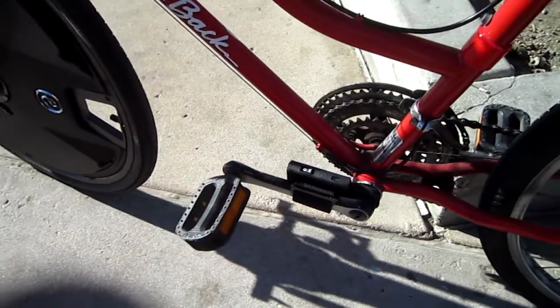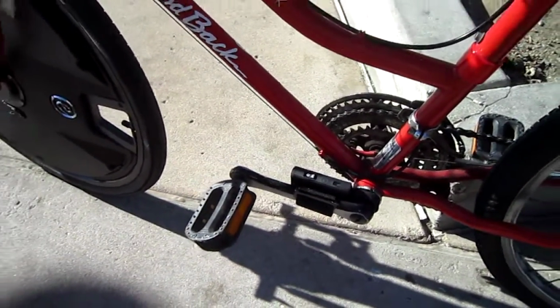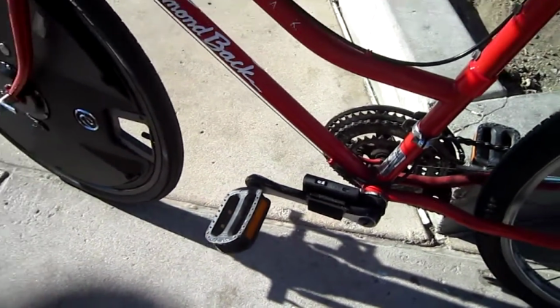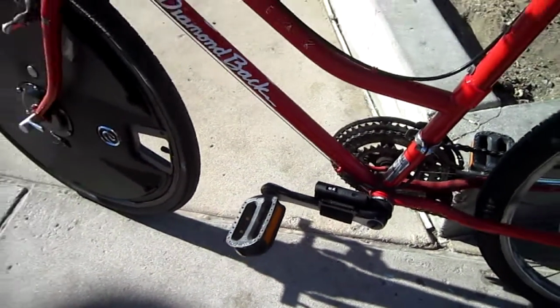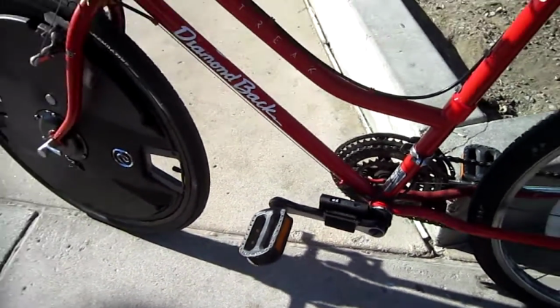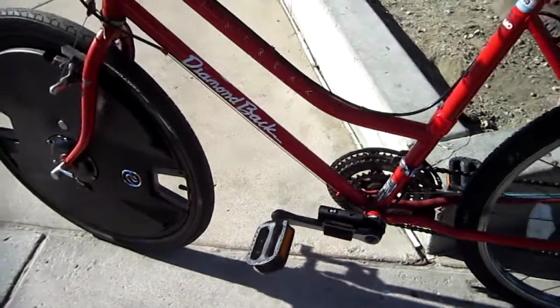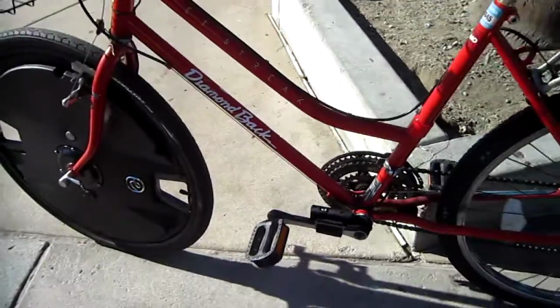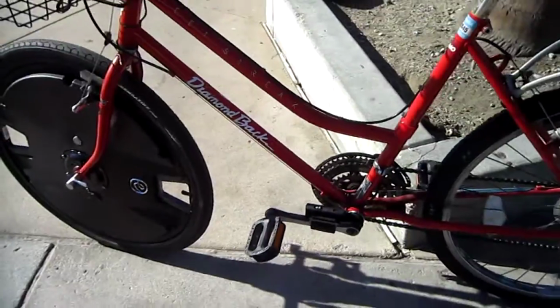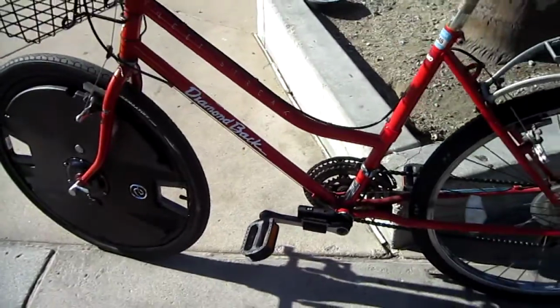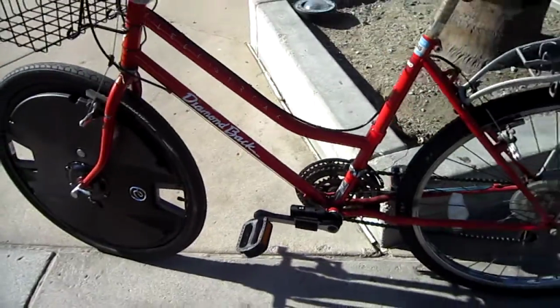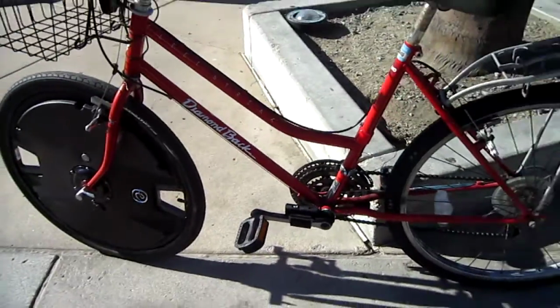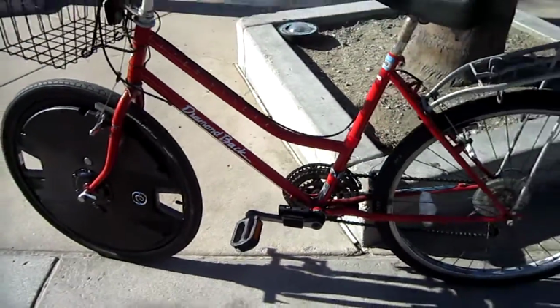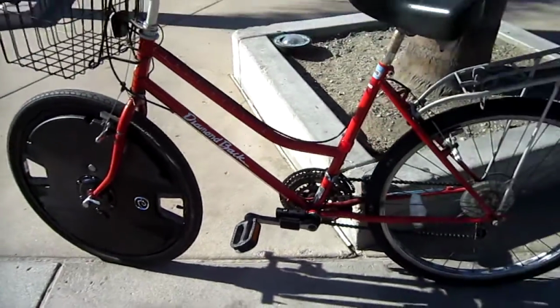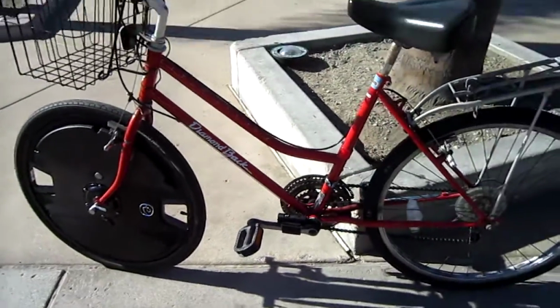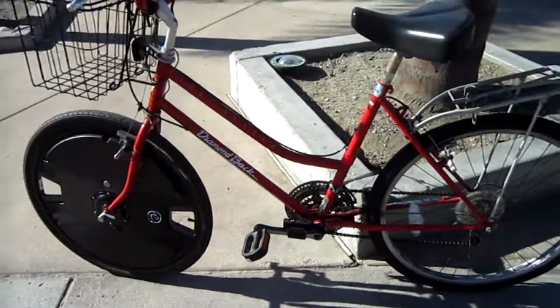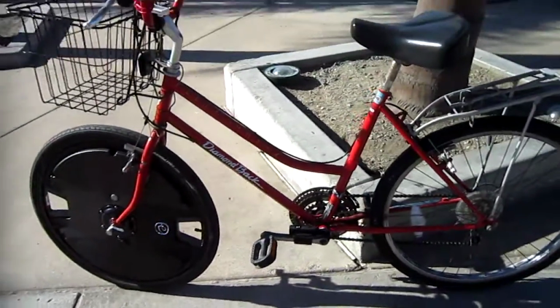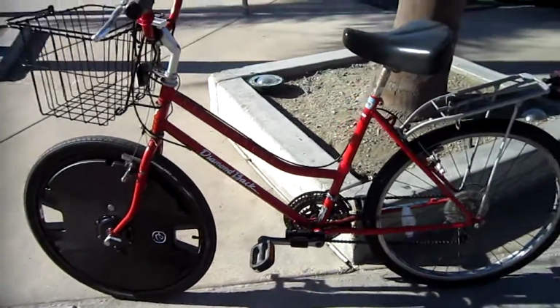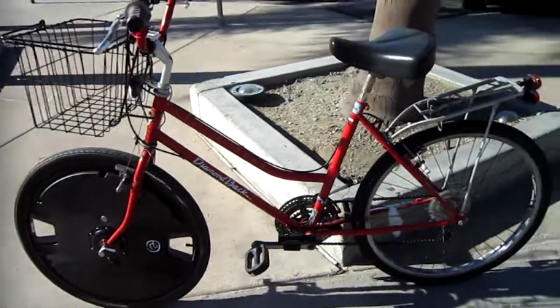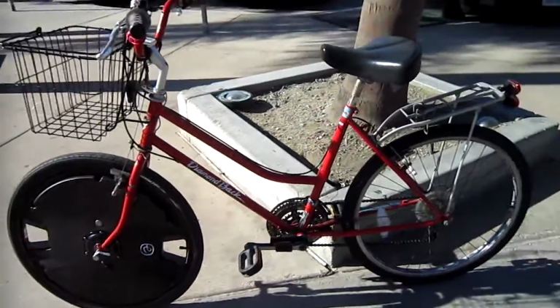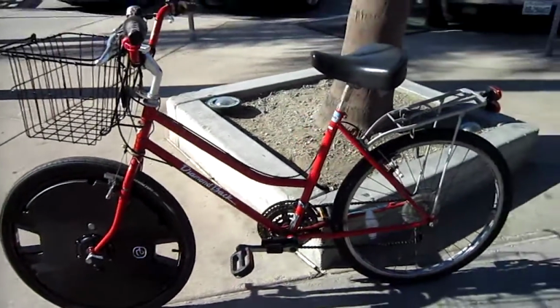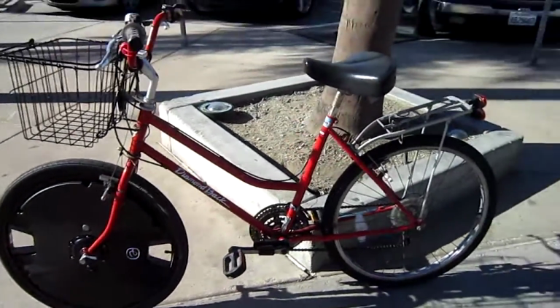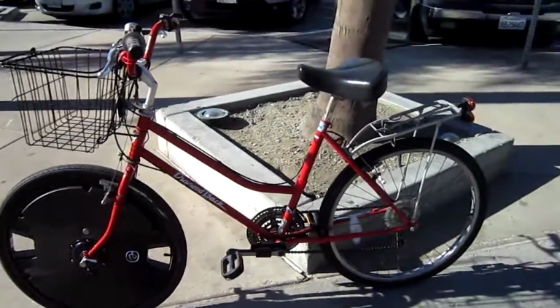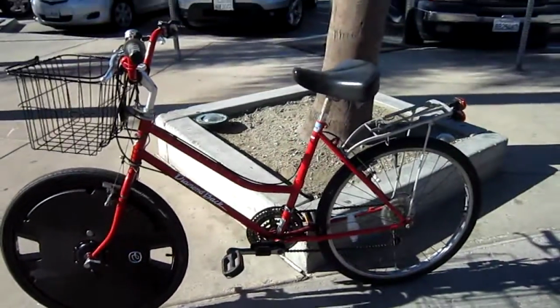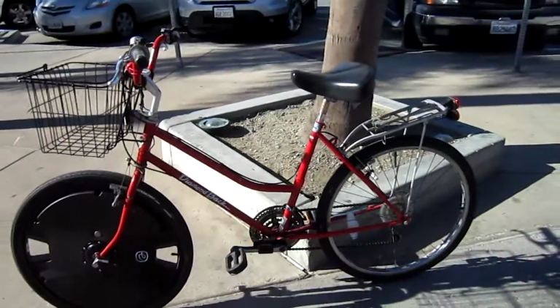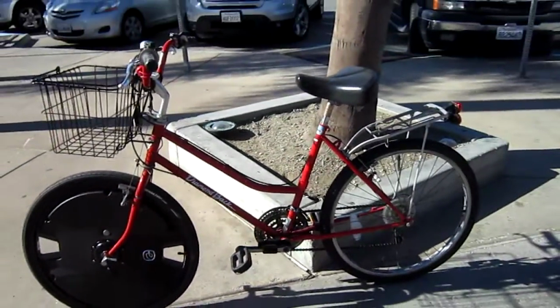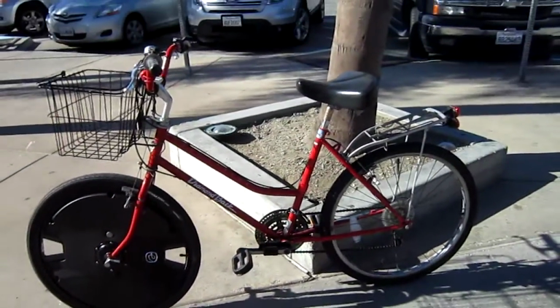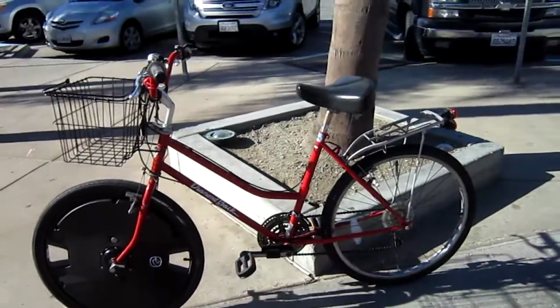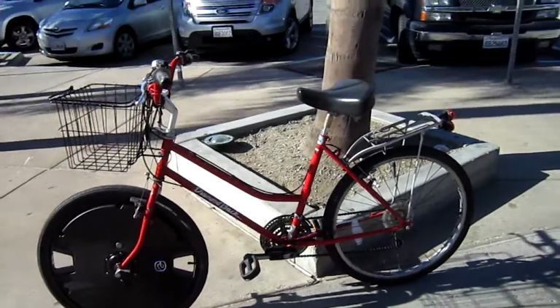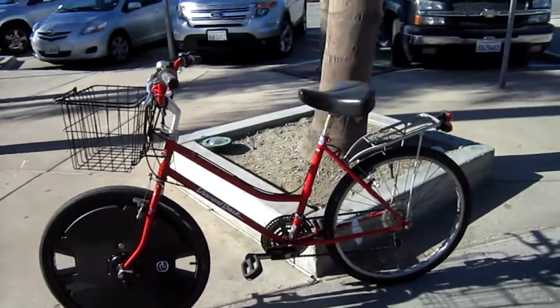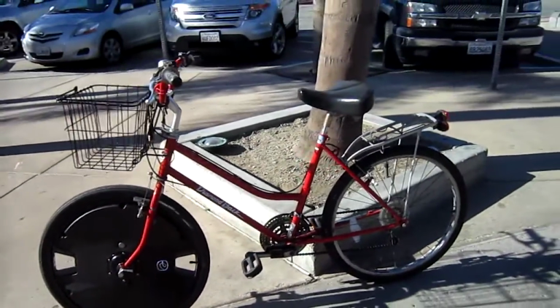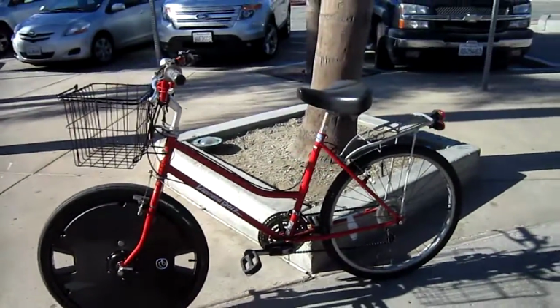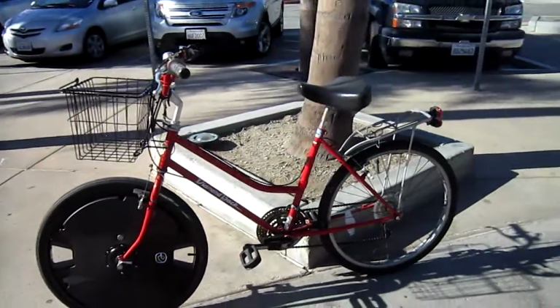So this is on my wife's Diamondback. I've had this bike for 10 years, and today it's electric powered.